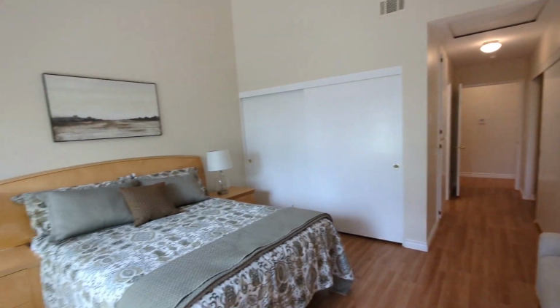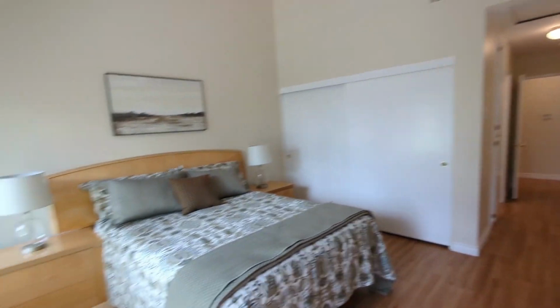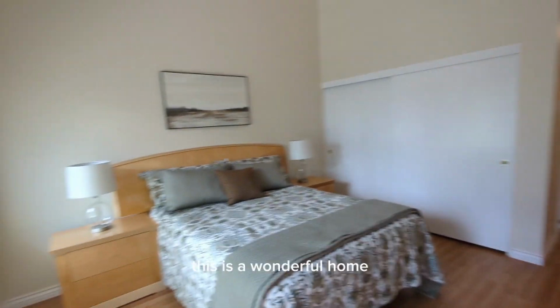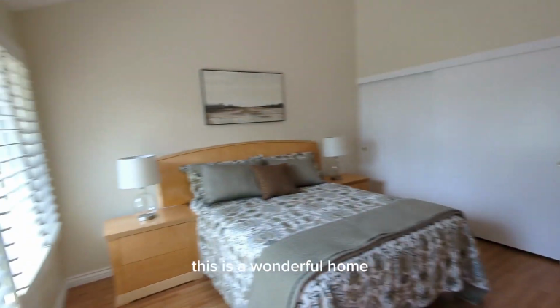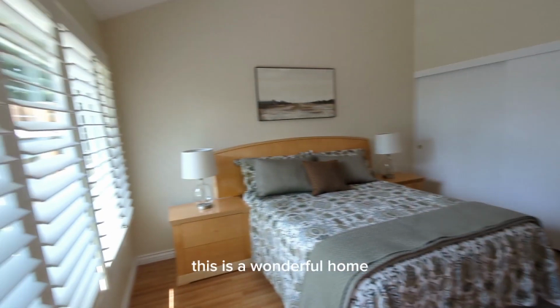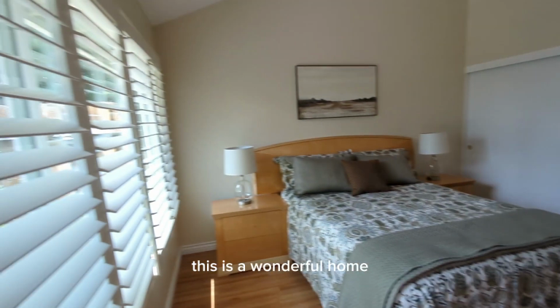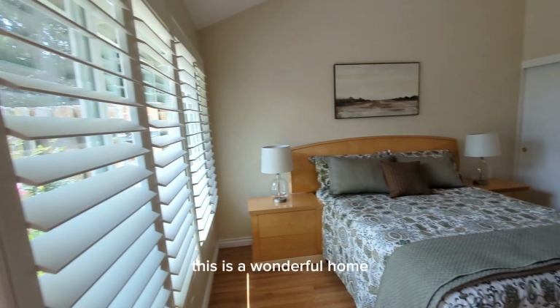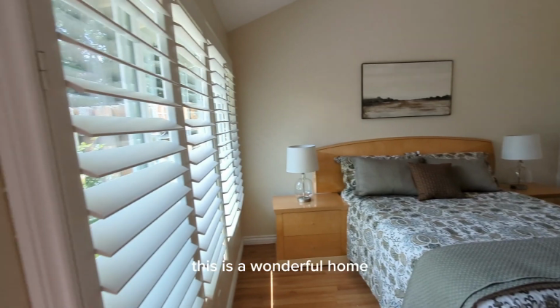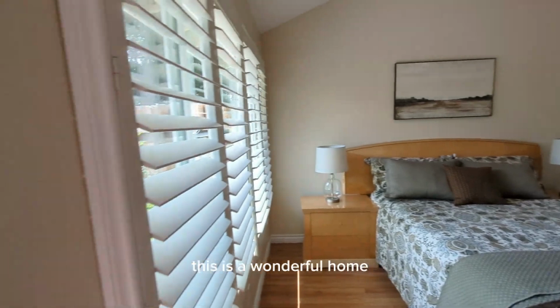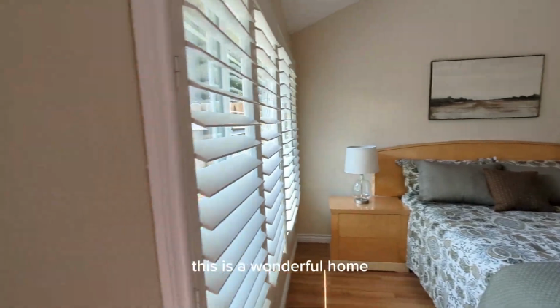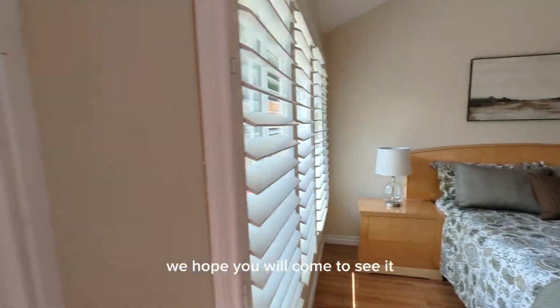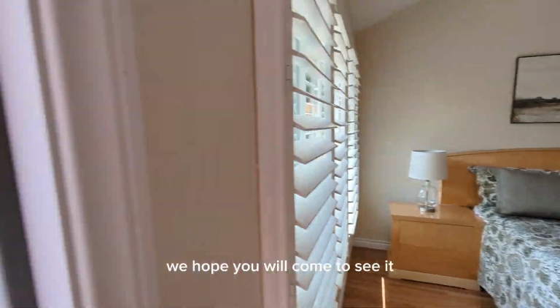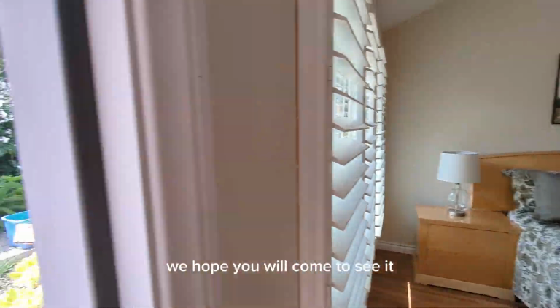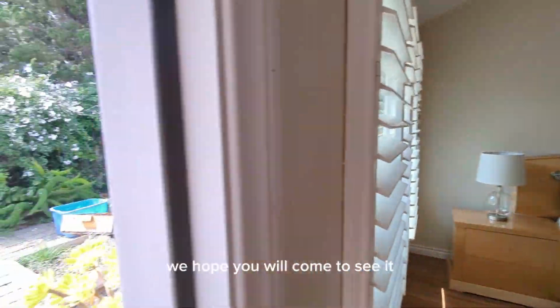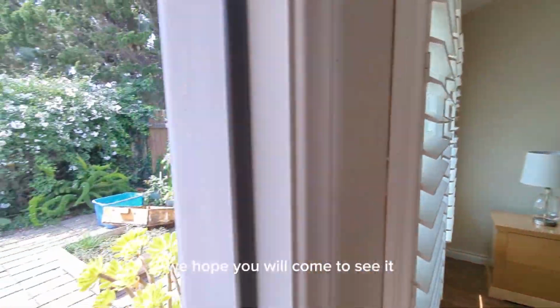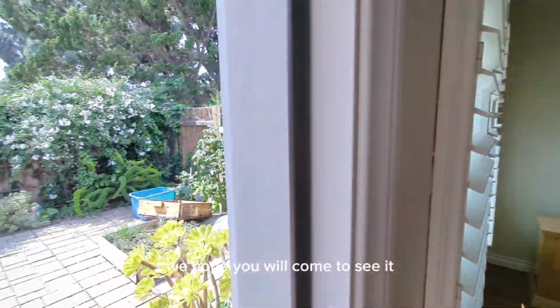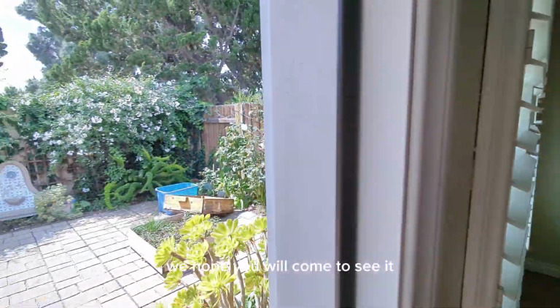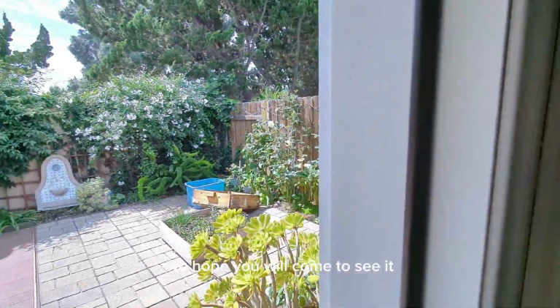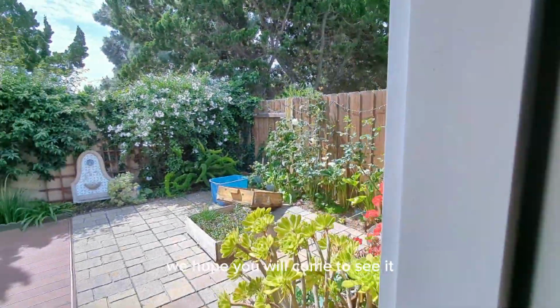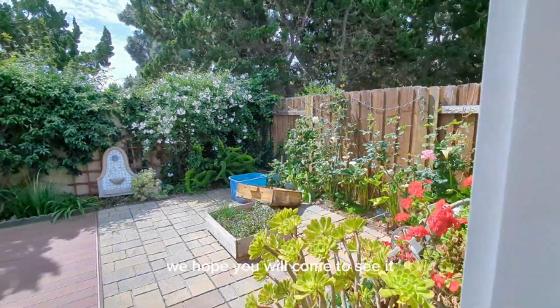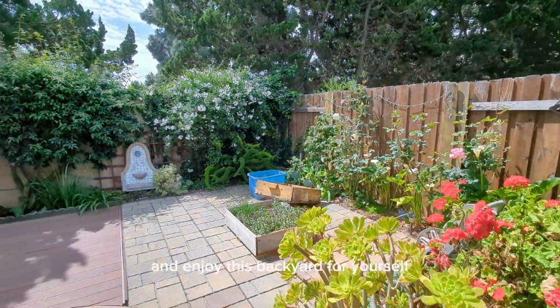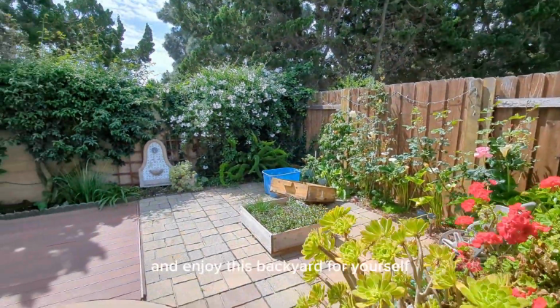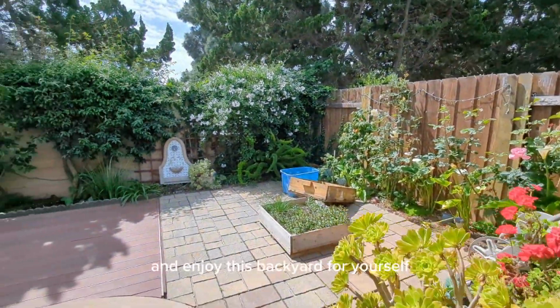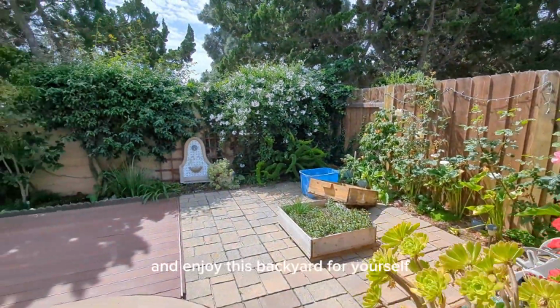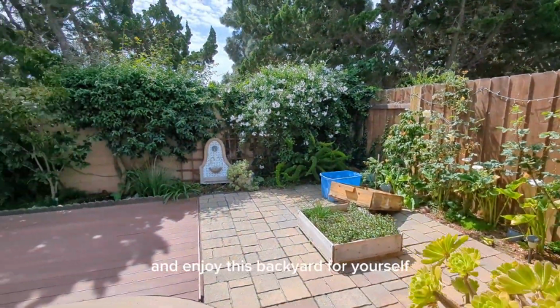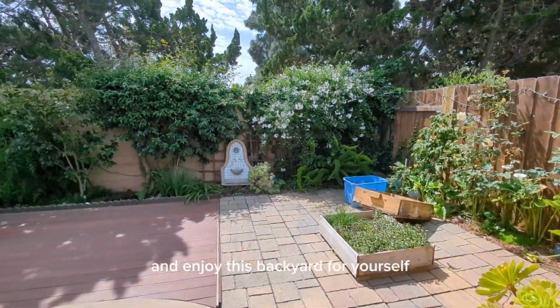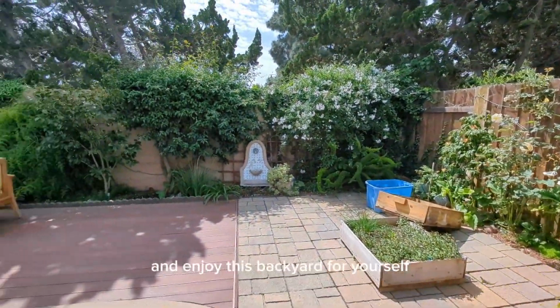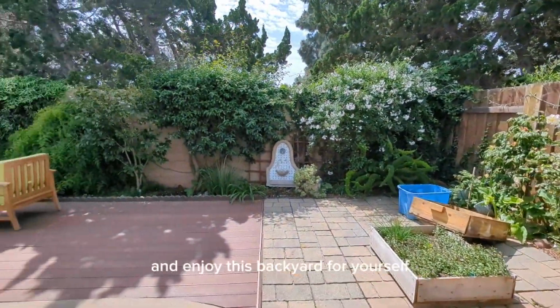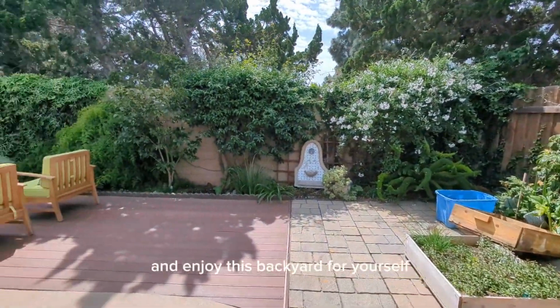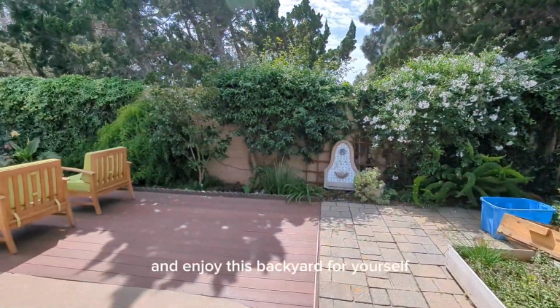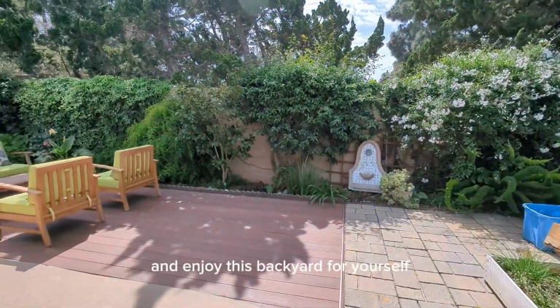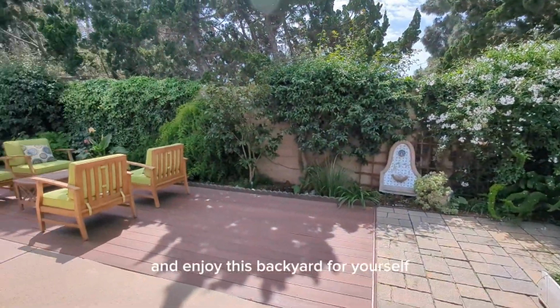This is a wonderful home. We hope you will come to see it and enjoy this backyard for yourself.